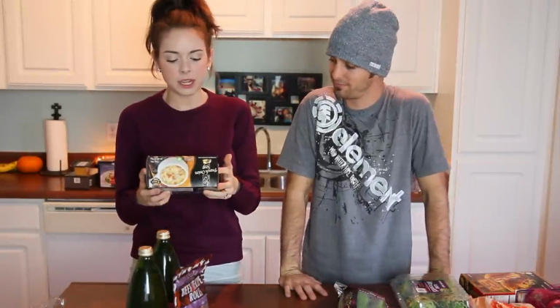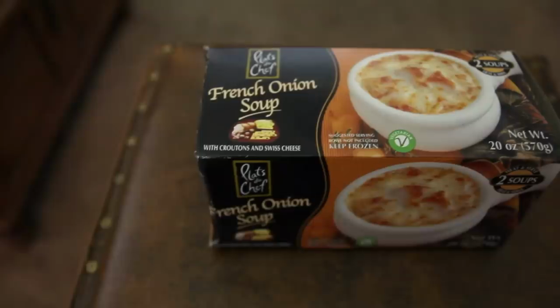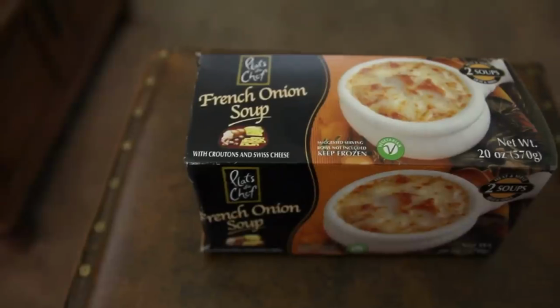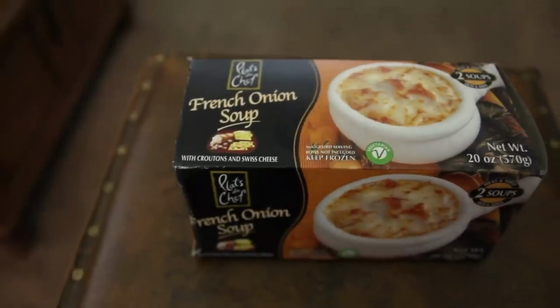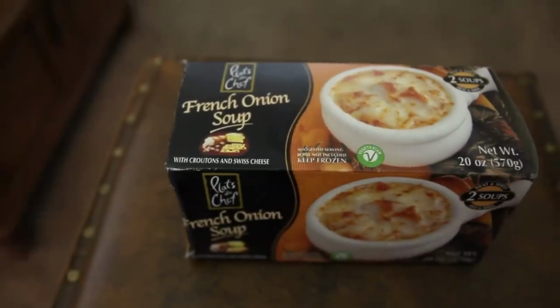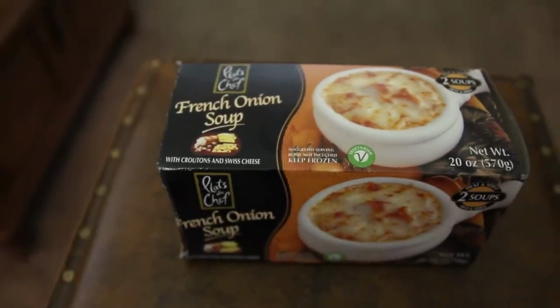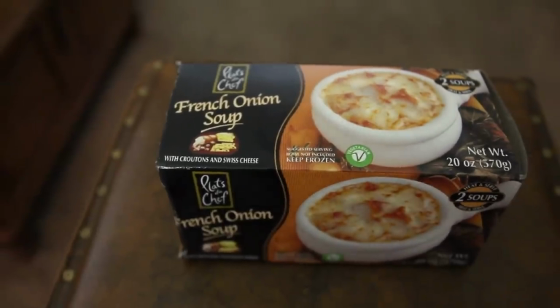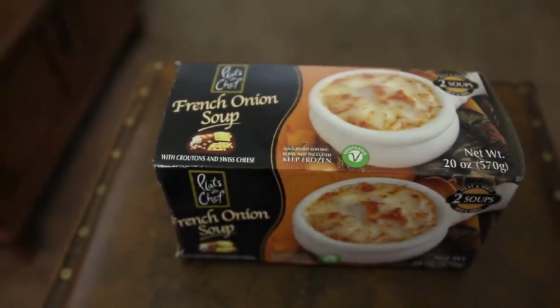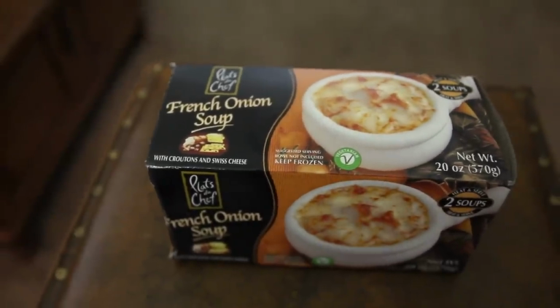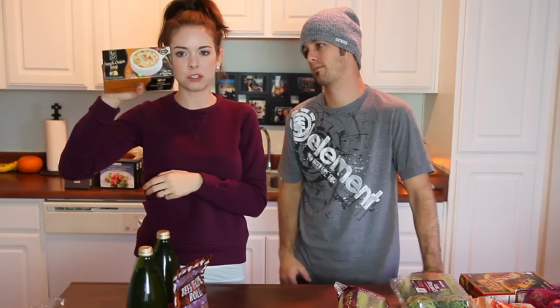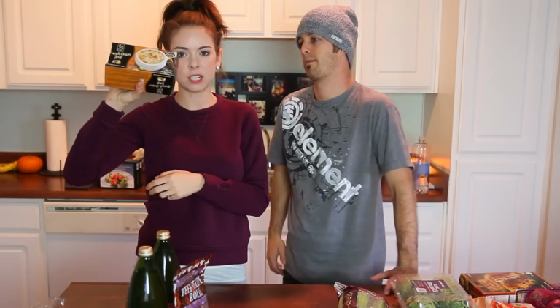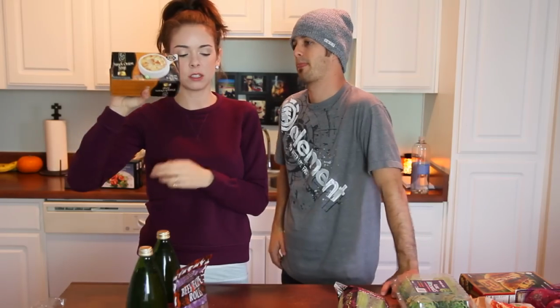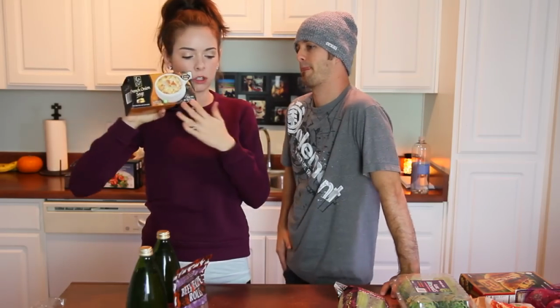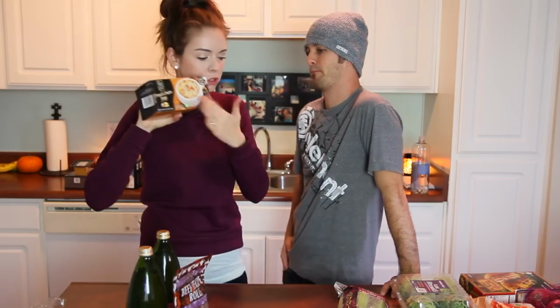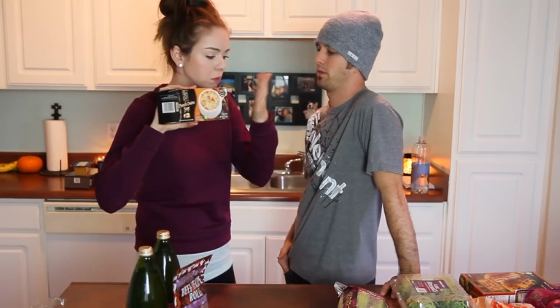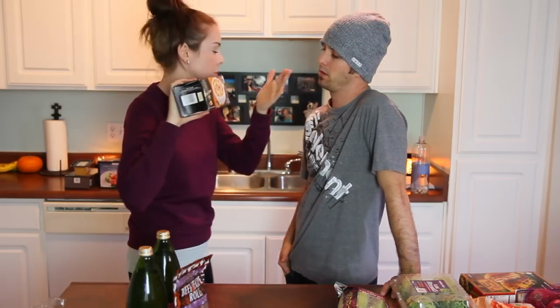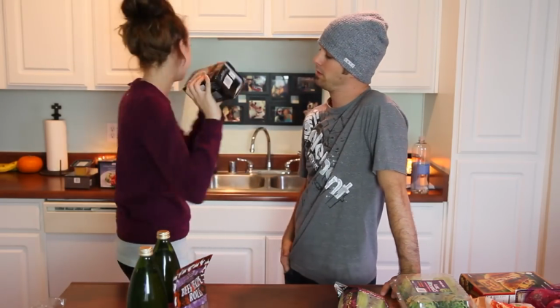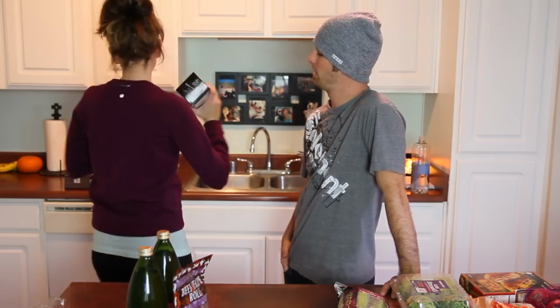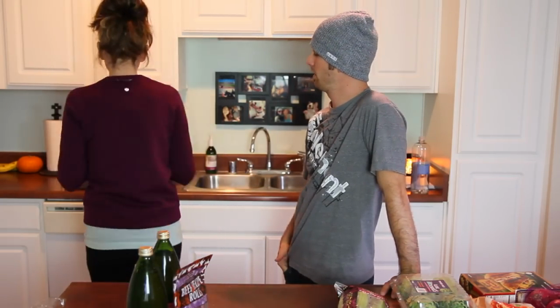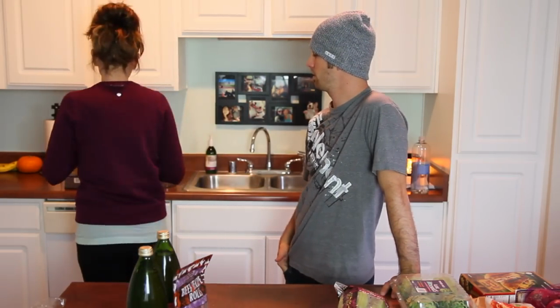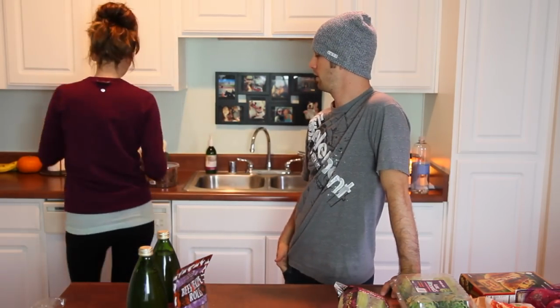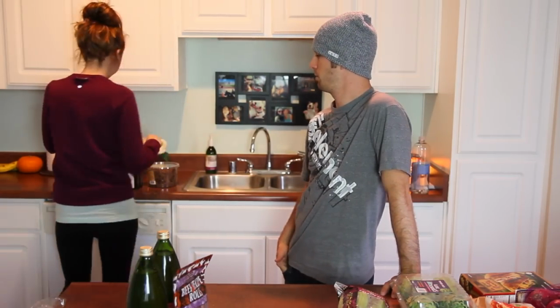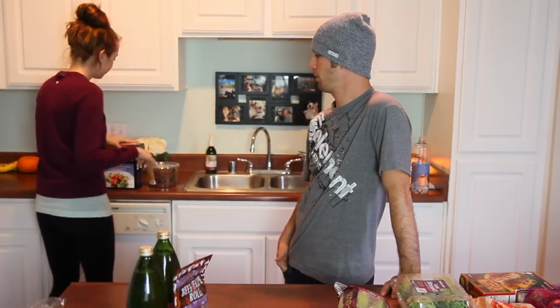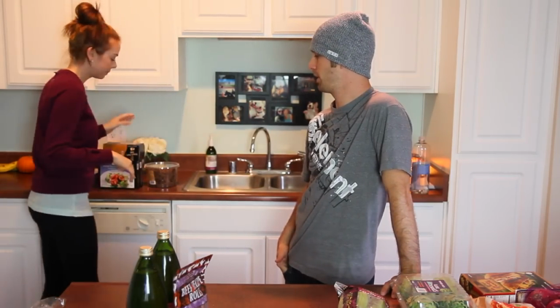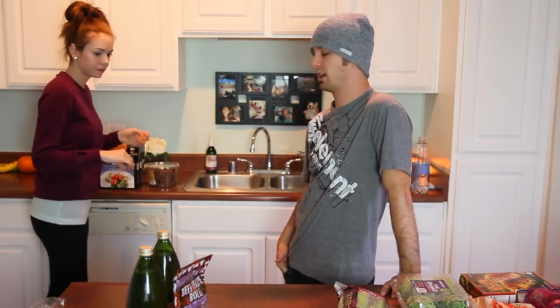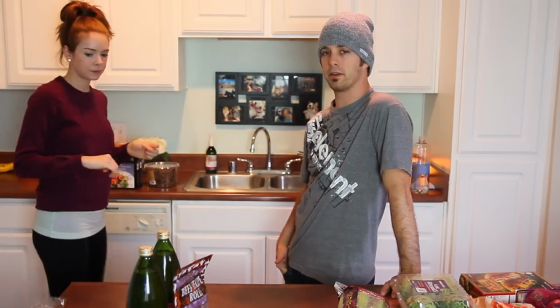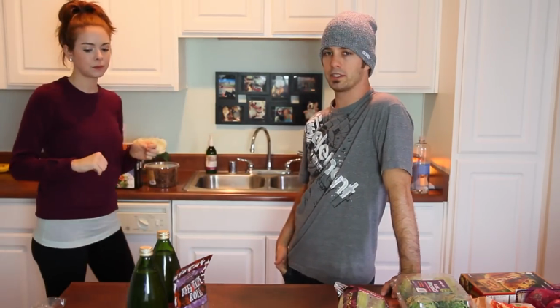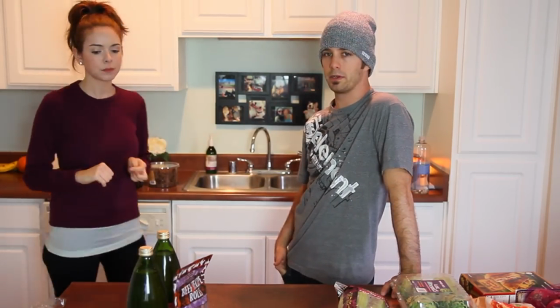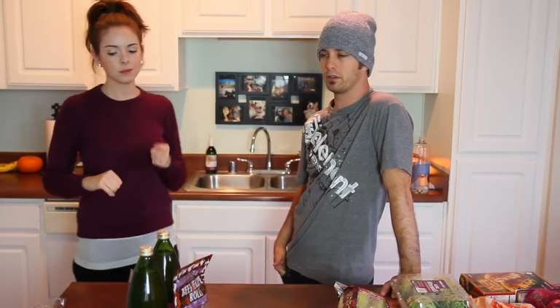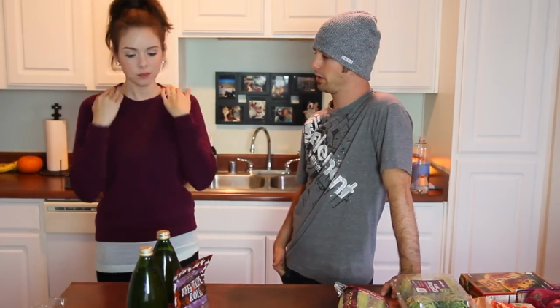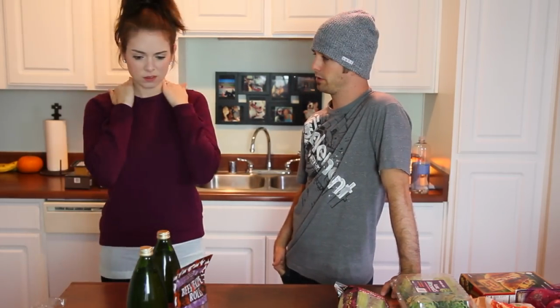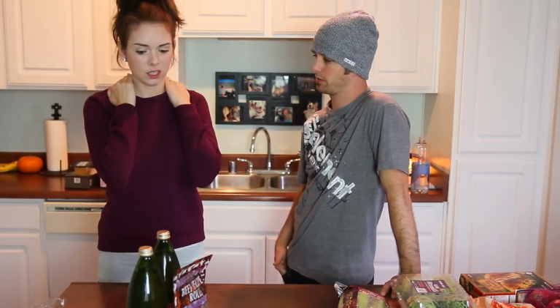So we got this French onion soup with crouton Swiss cheese. Super, super good. I think we probably pick that up every time we go to Trader Joe's. Yeah, every time.